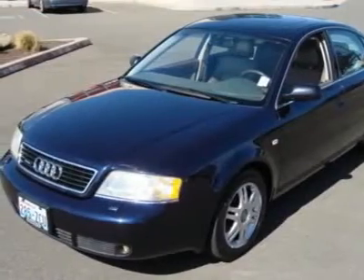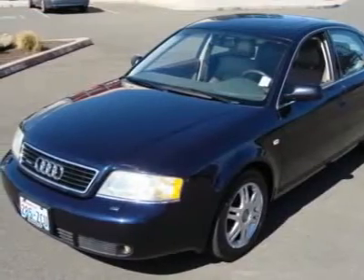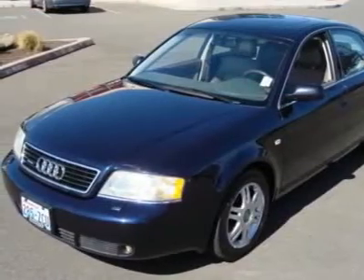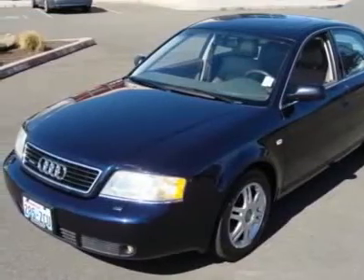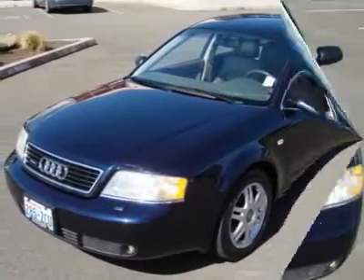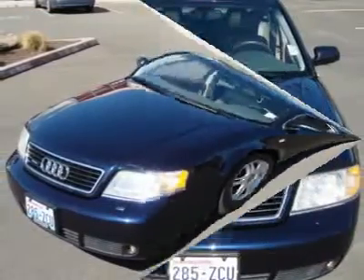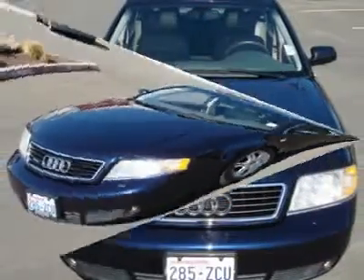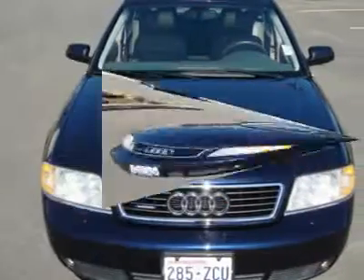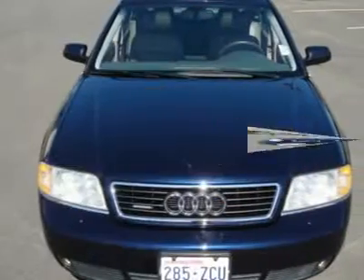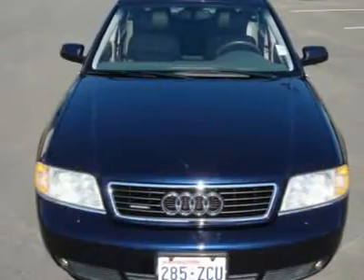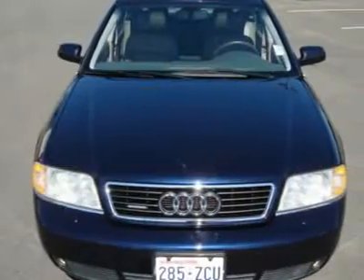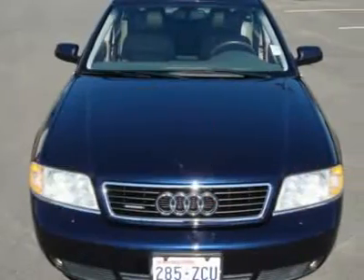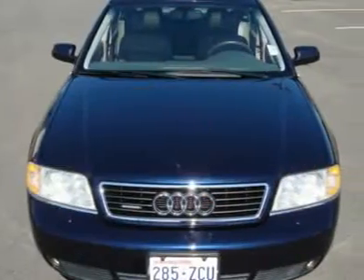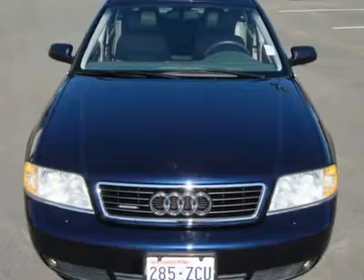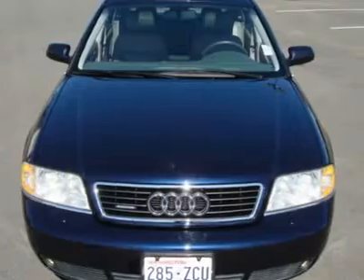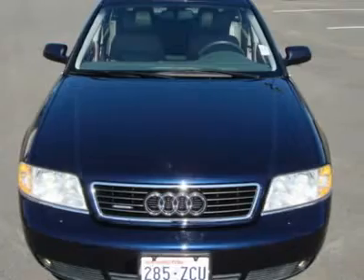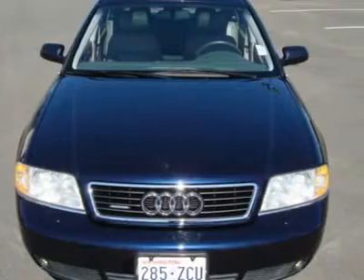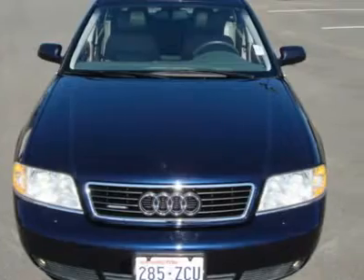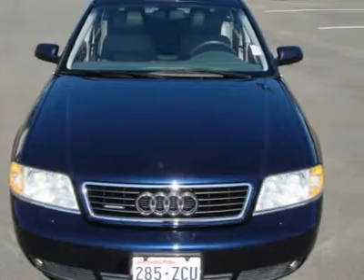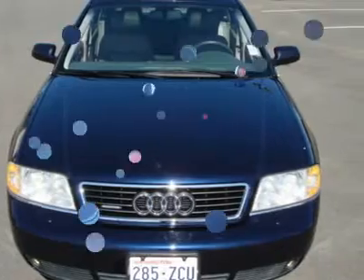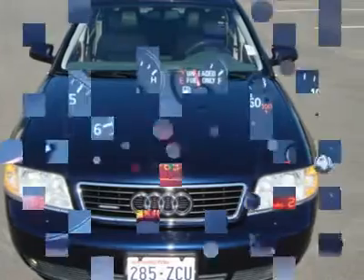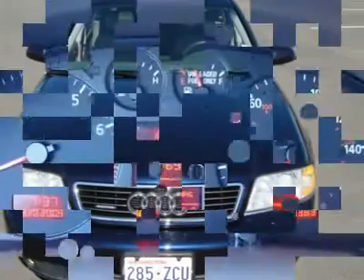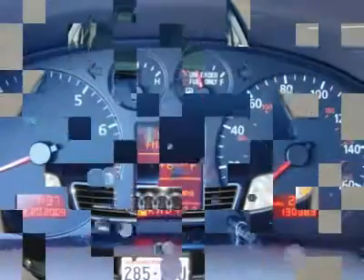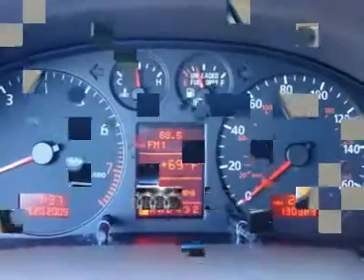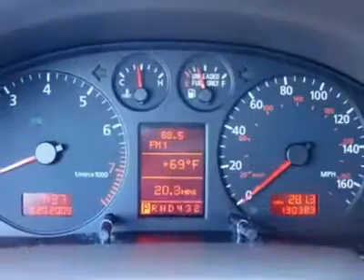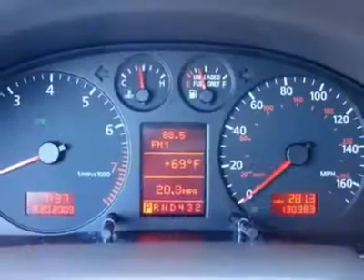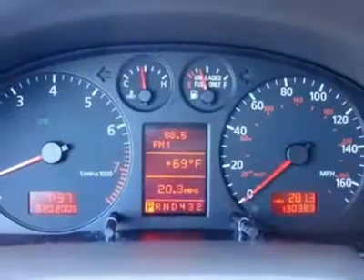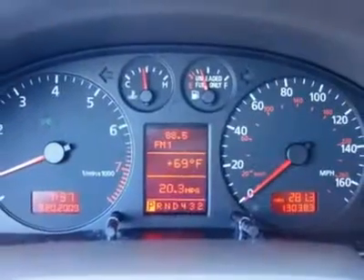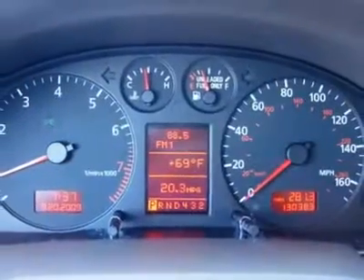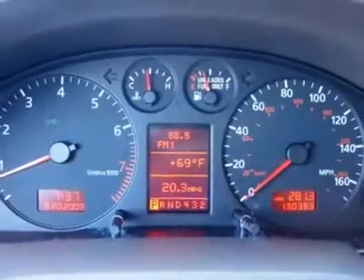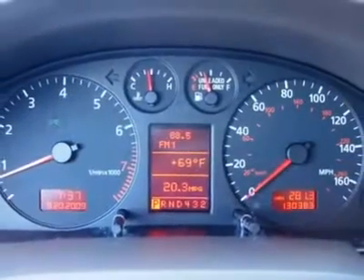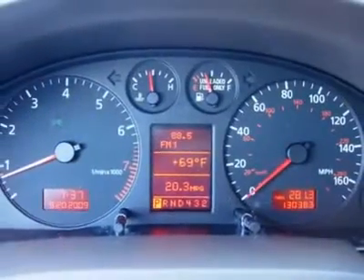Keyless entry, fog lights, leather, stability and traction control, wood grain, and much more.